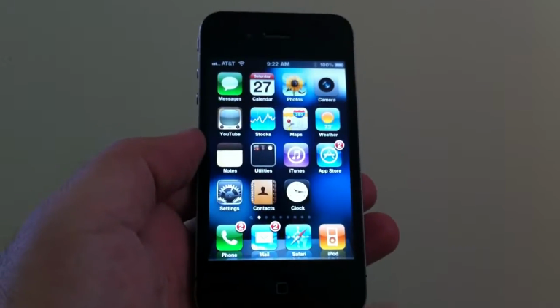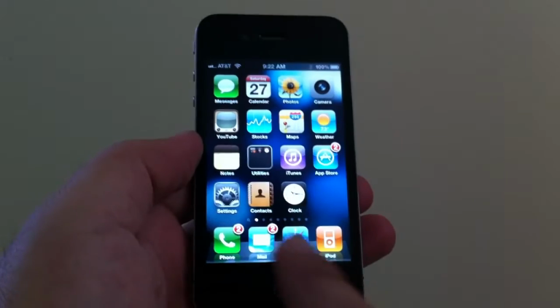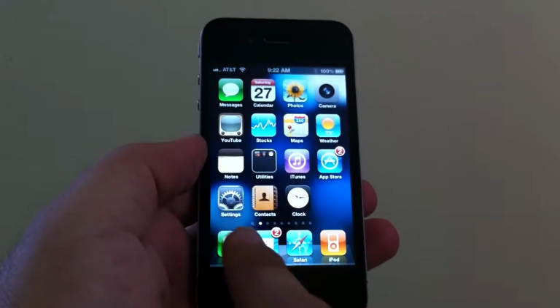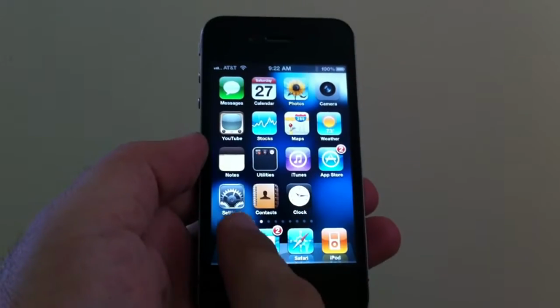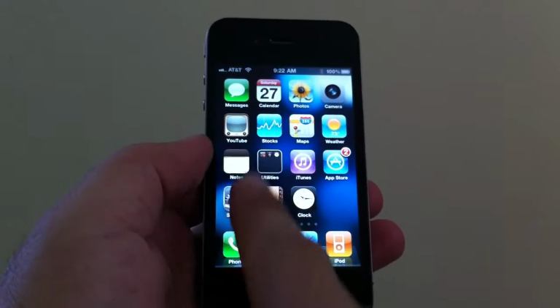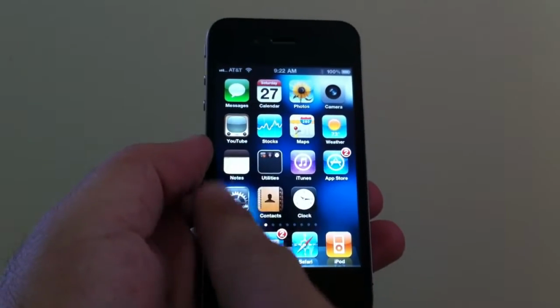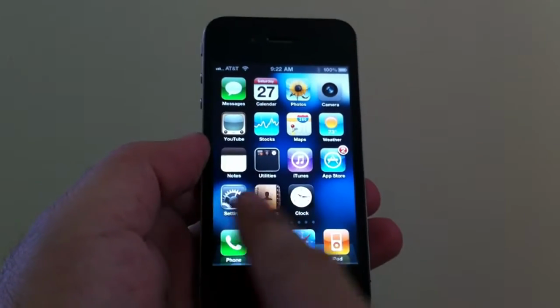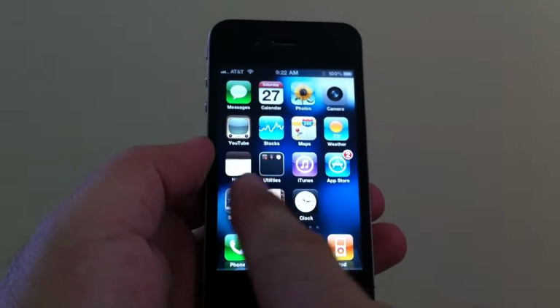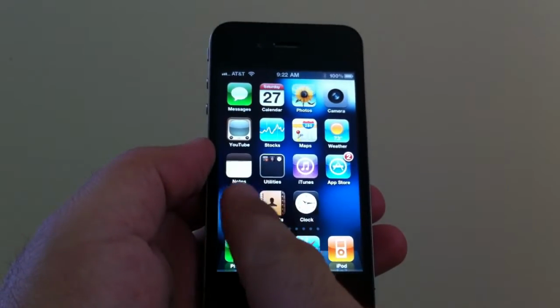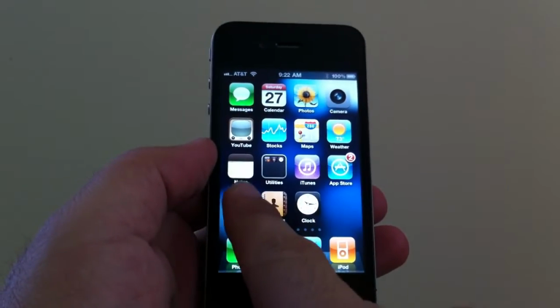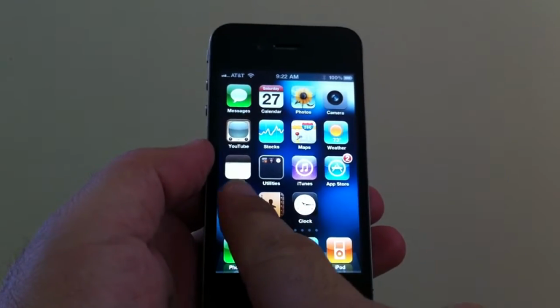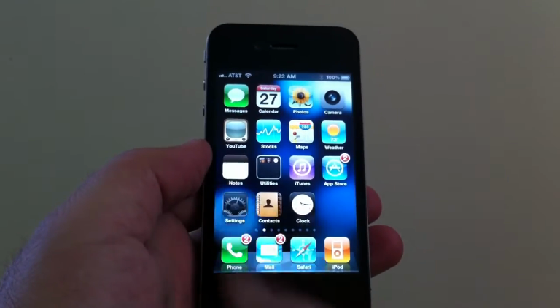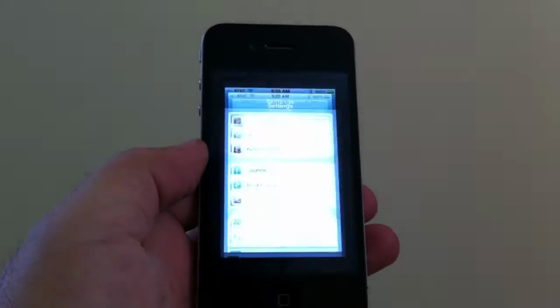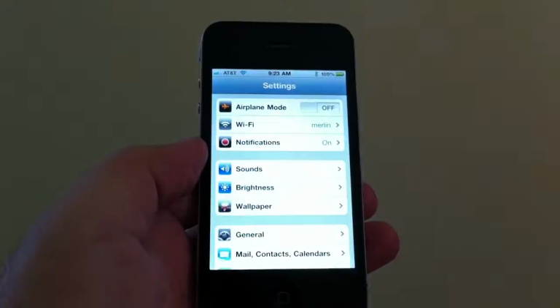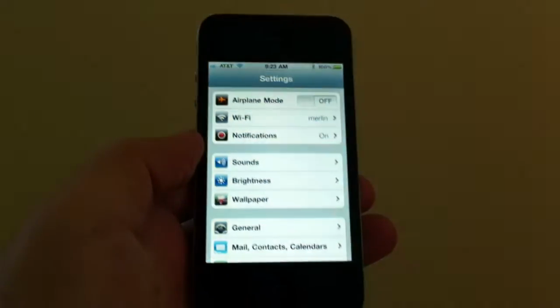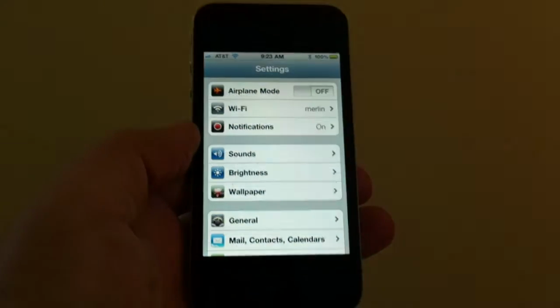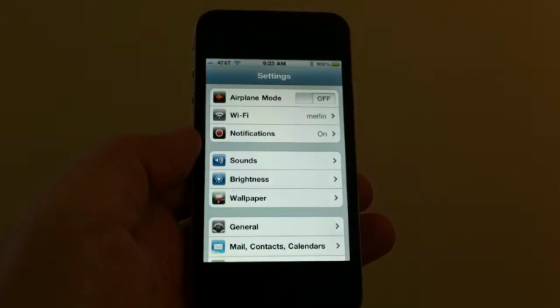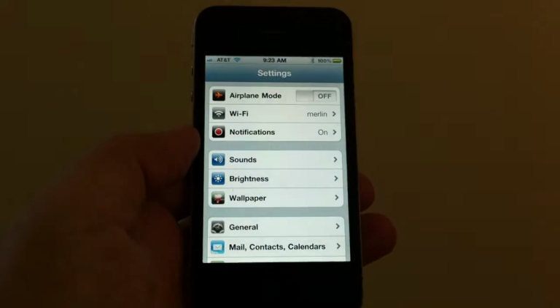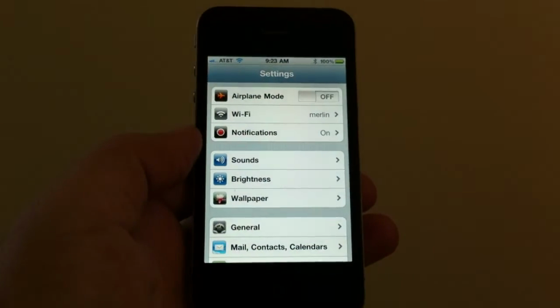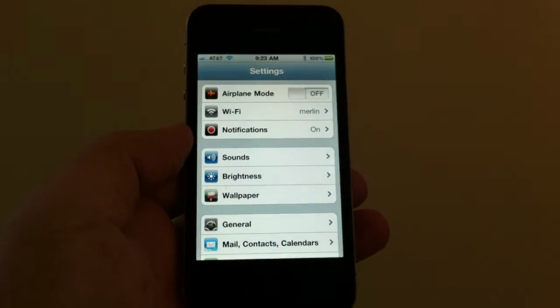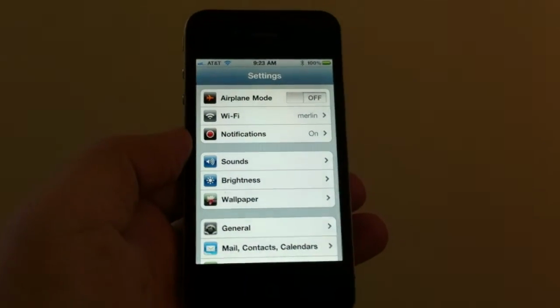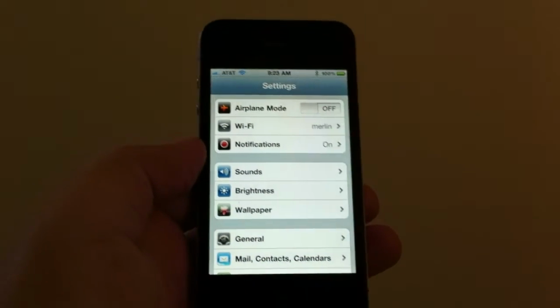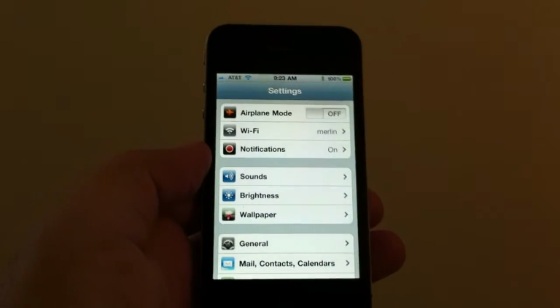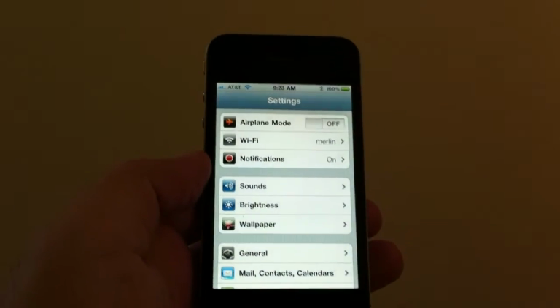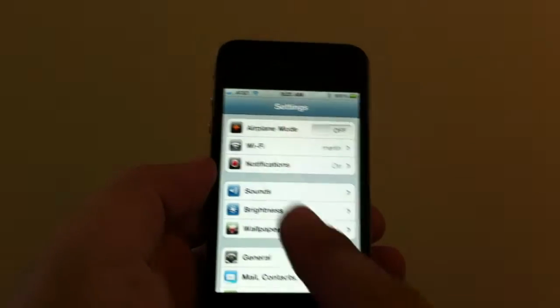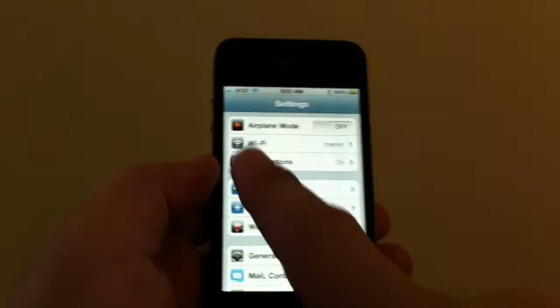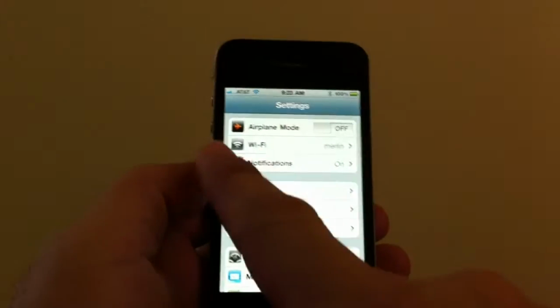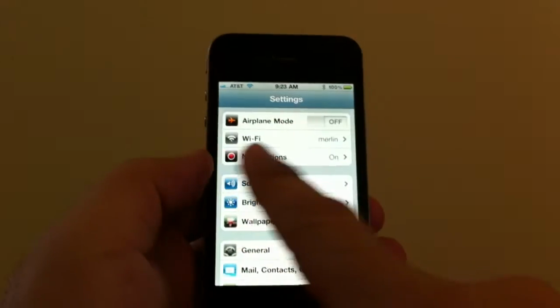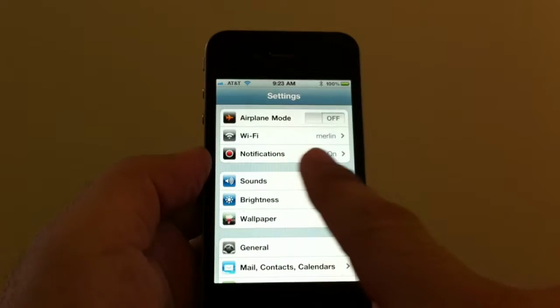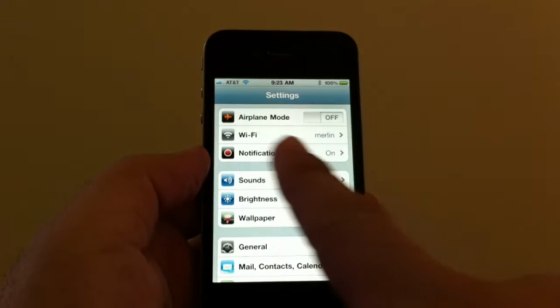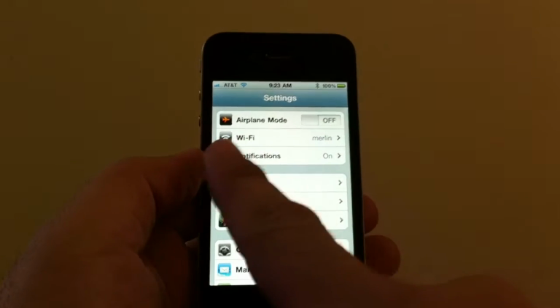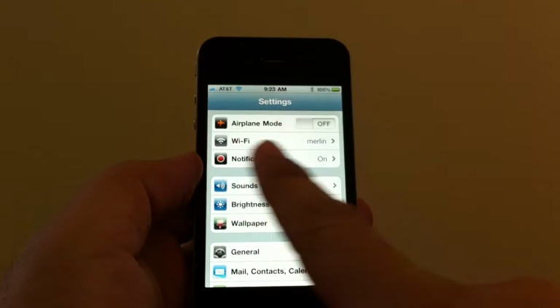We're going to go ahead and start with the Settings tab. Go ahead and tap that. On the second line right here, you're going to see Wi-Fi.